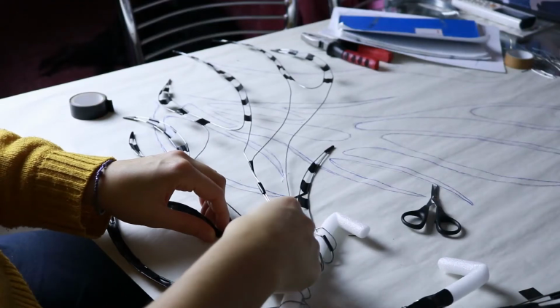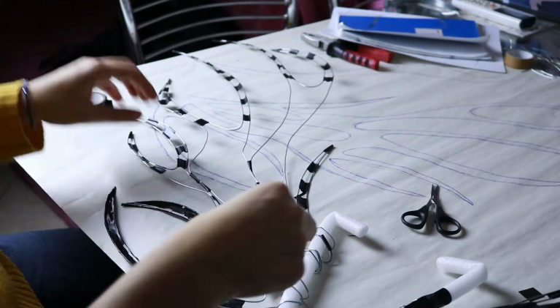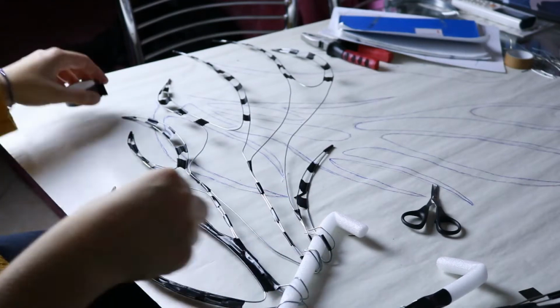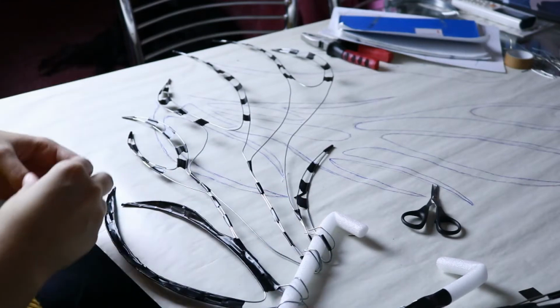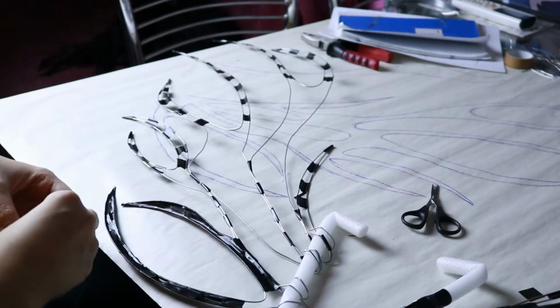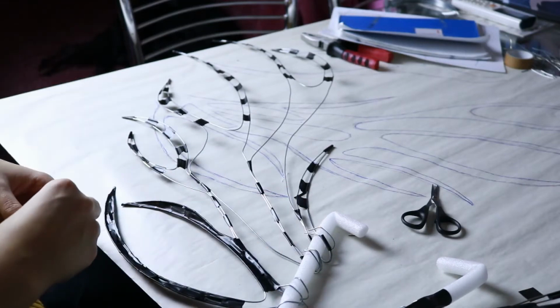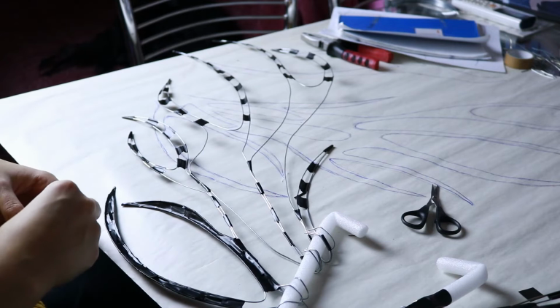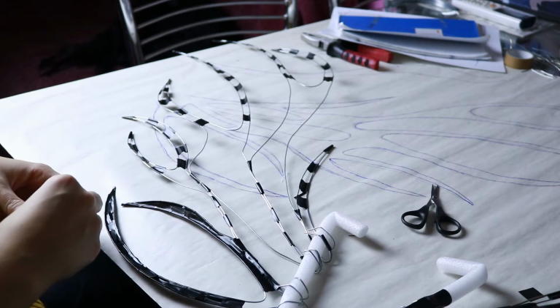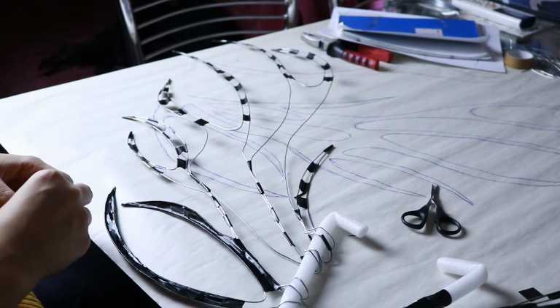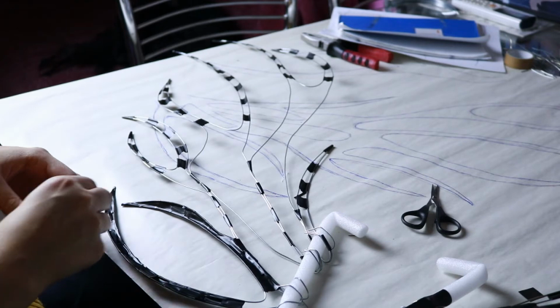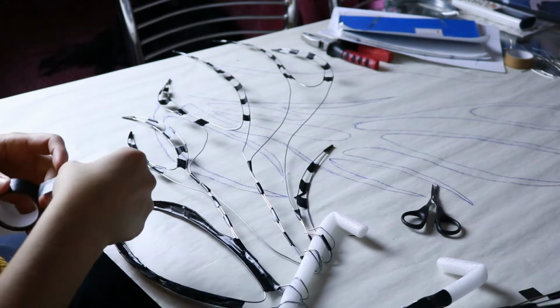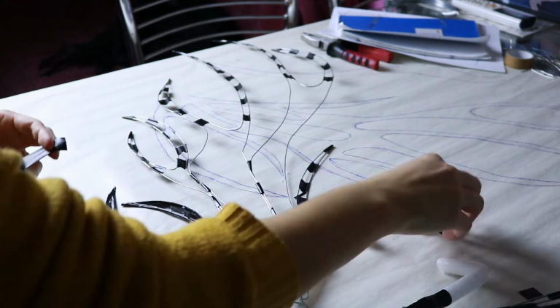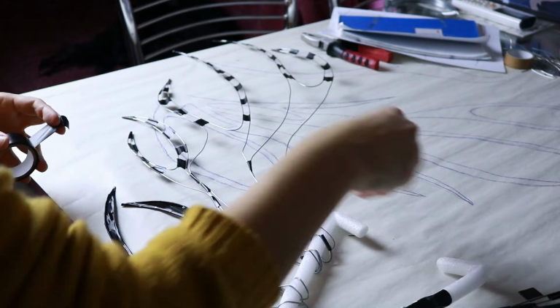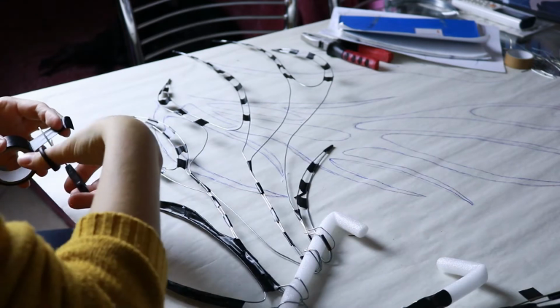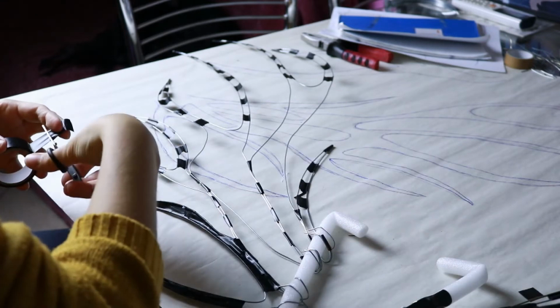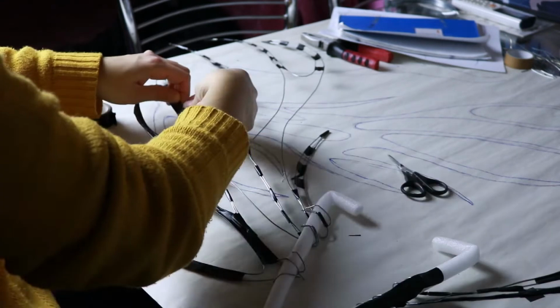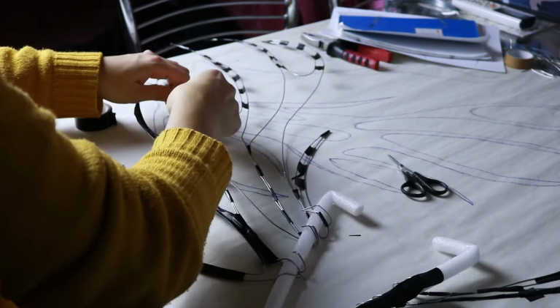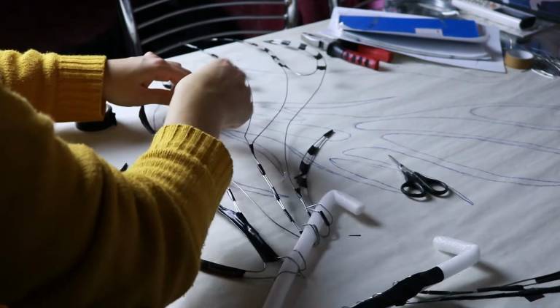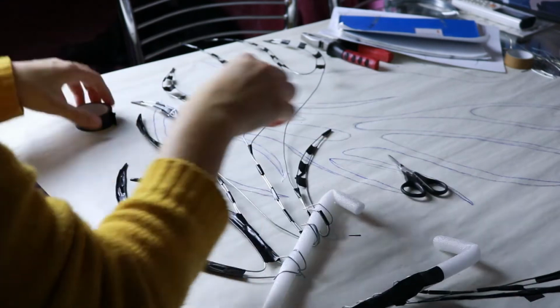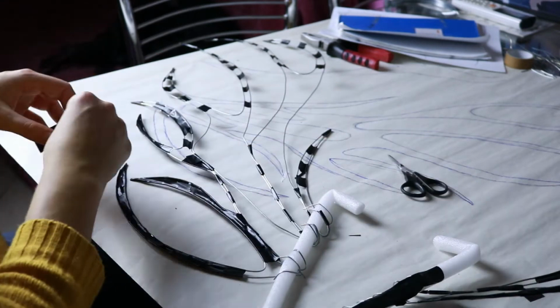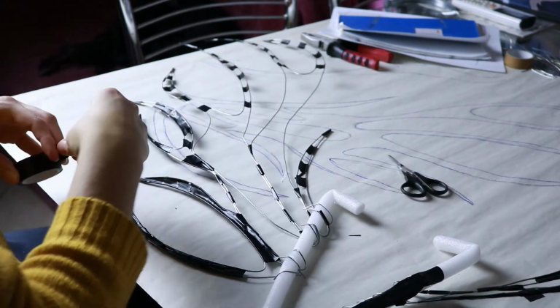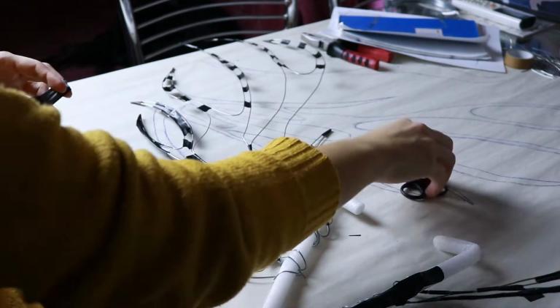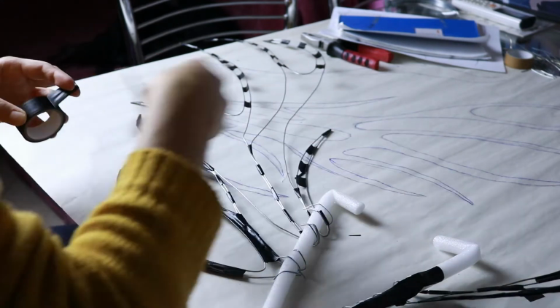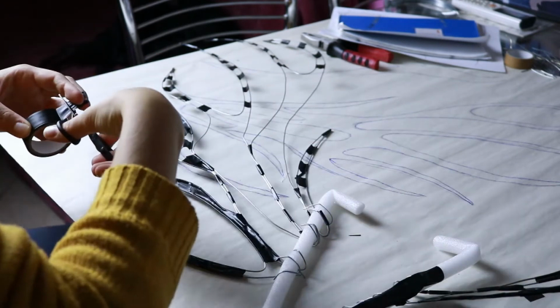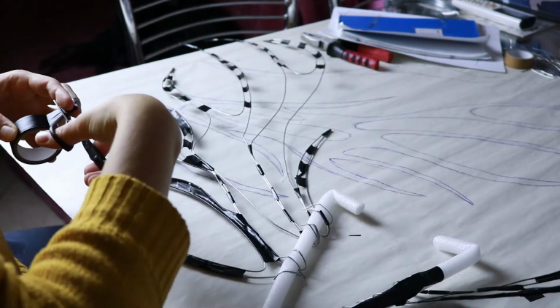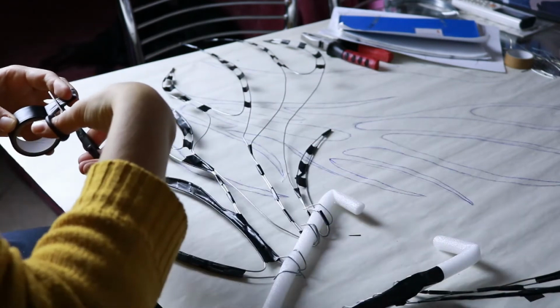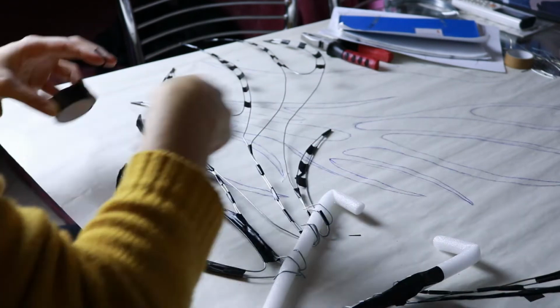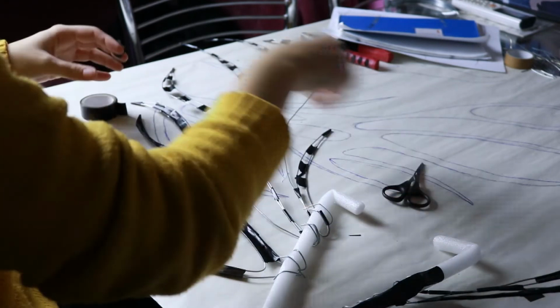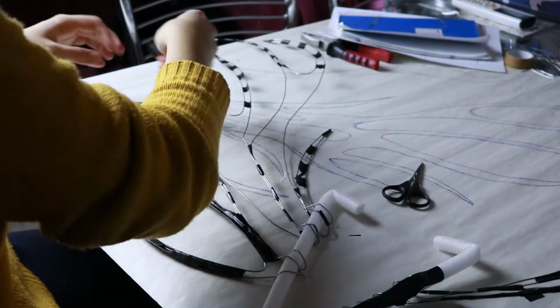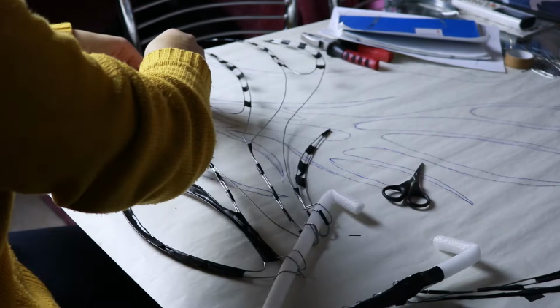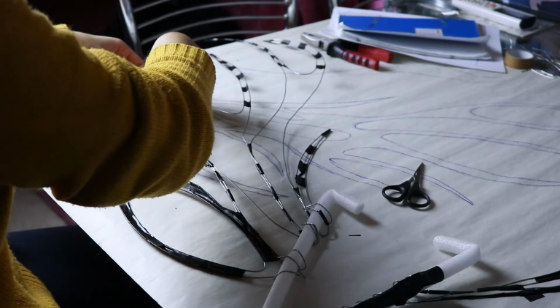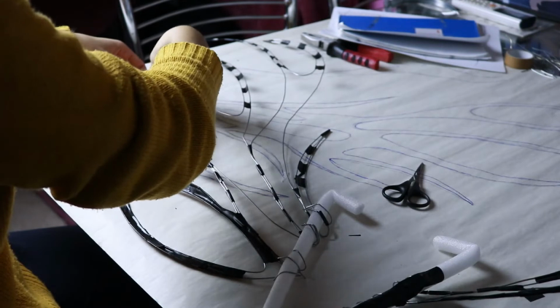Then with more electrical tape I covered more of the wings. I don't know if that's necessary — I was just feeling insecure.